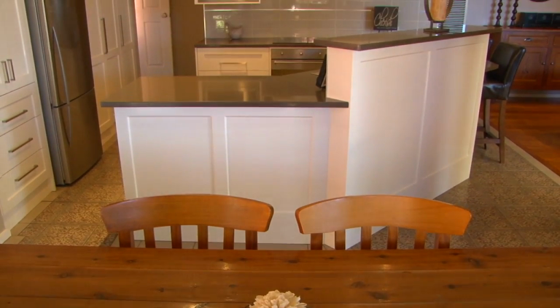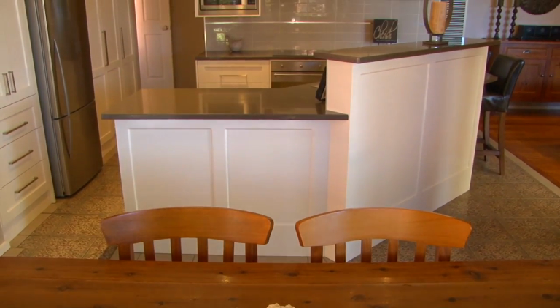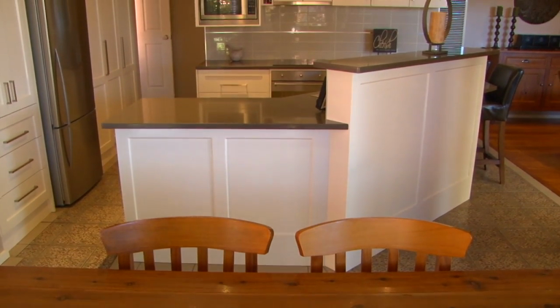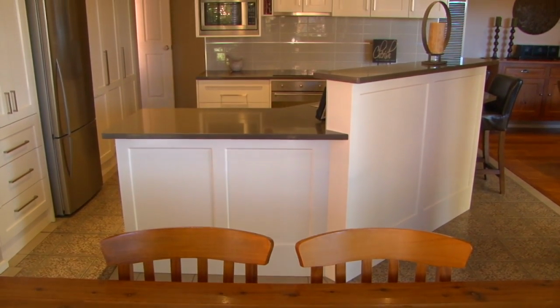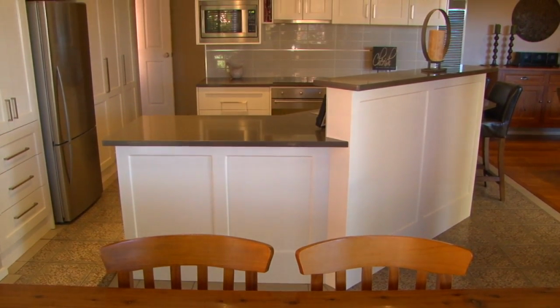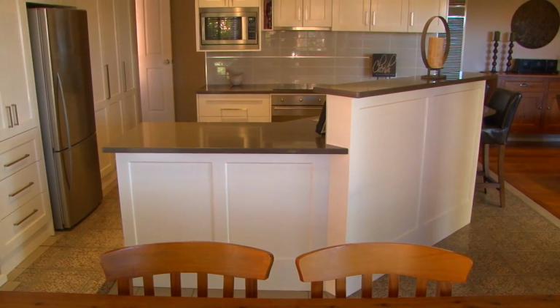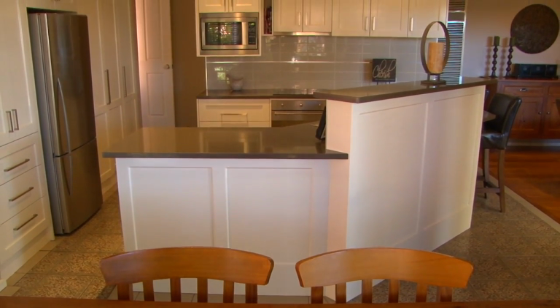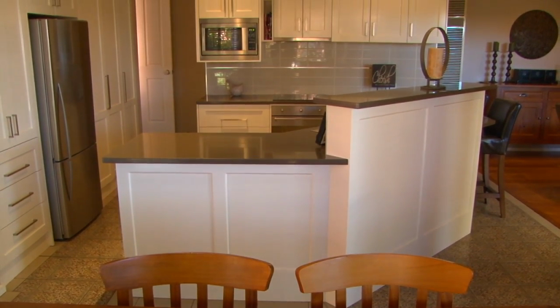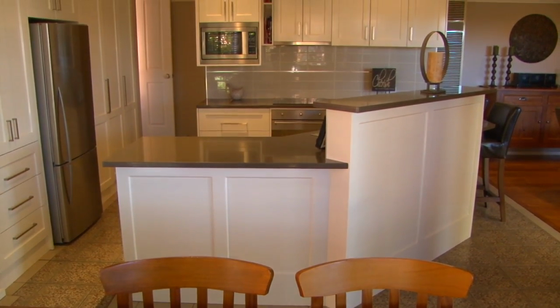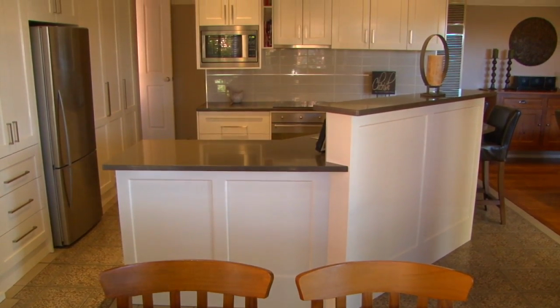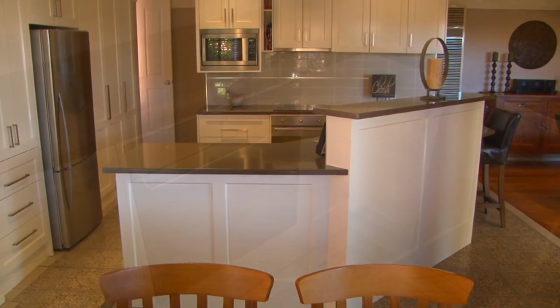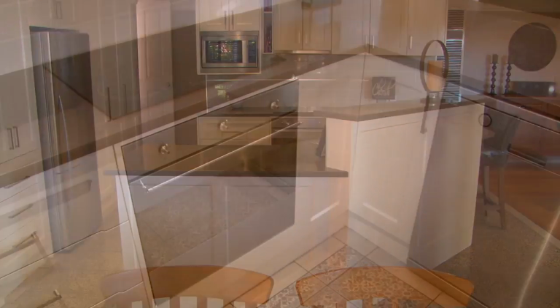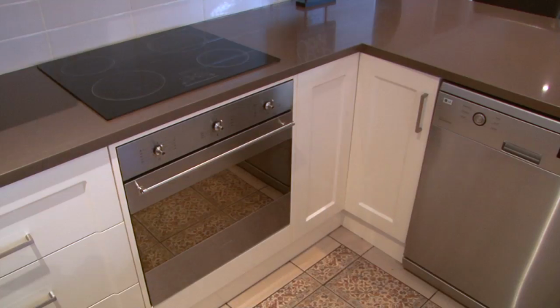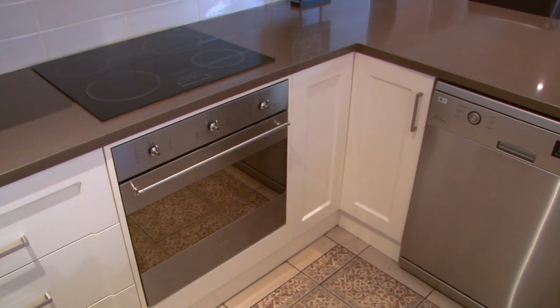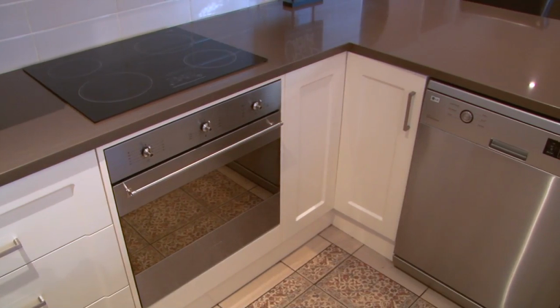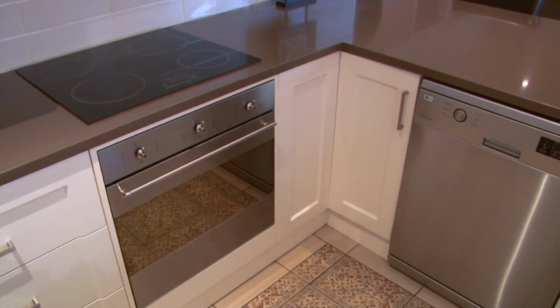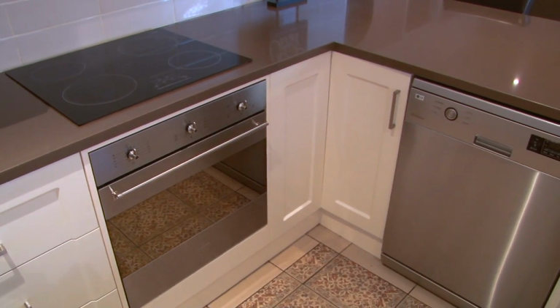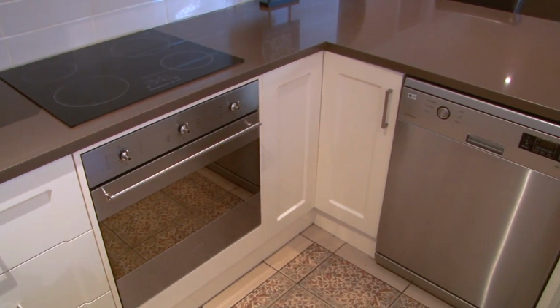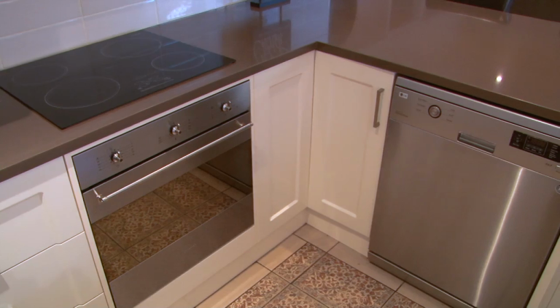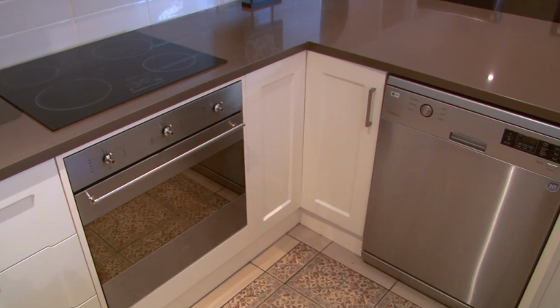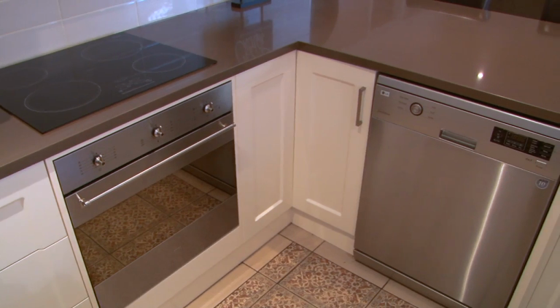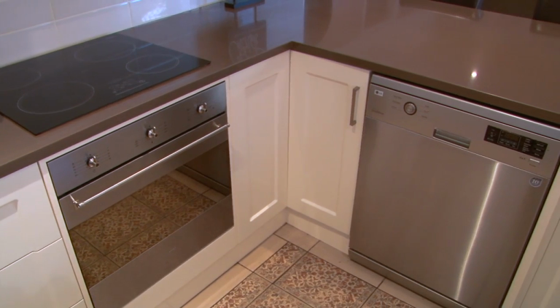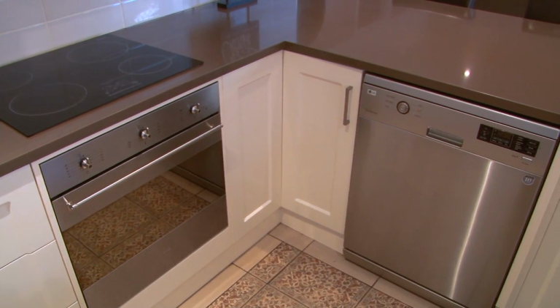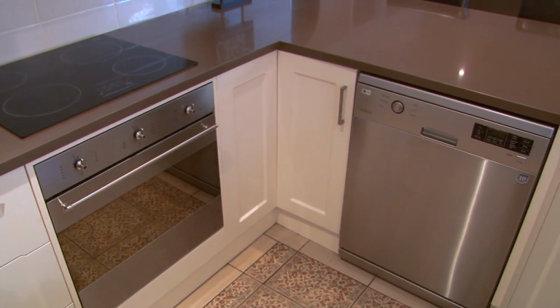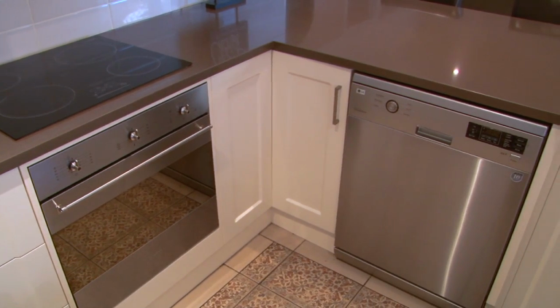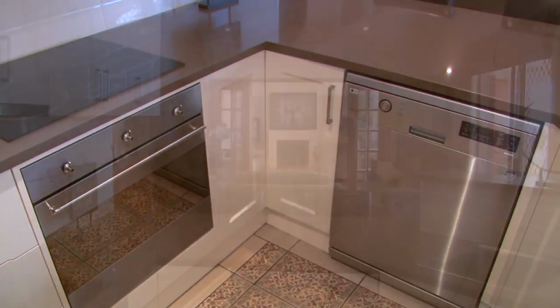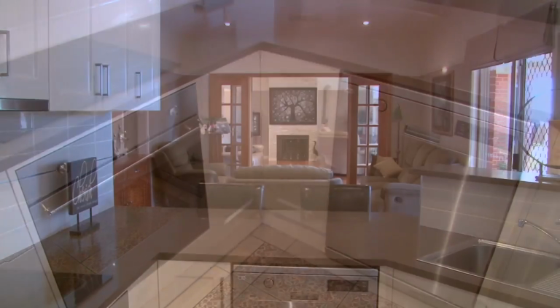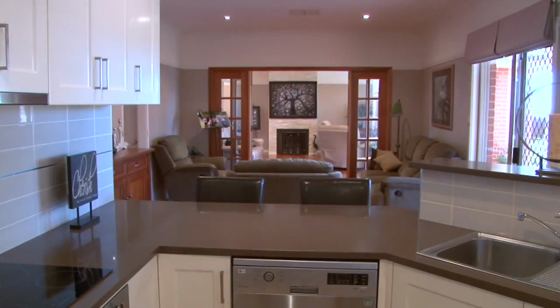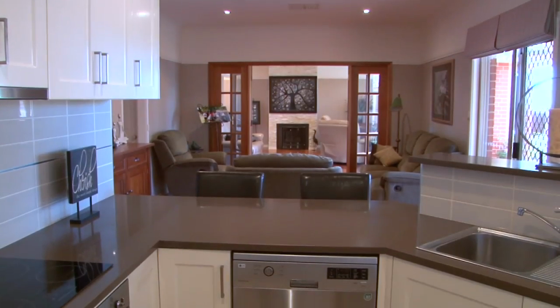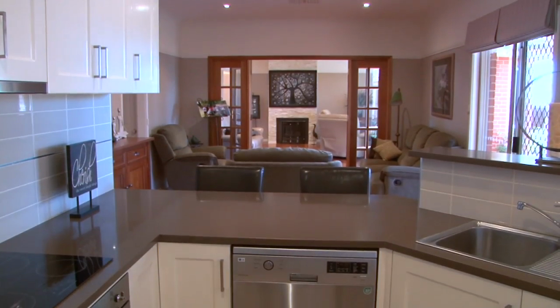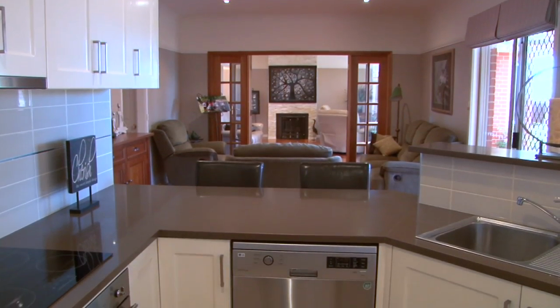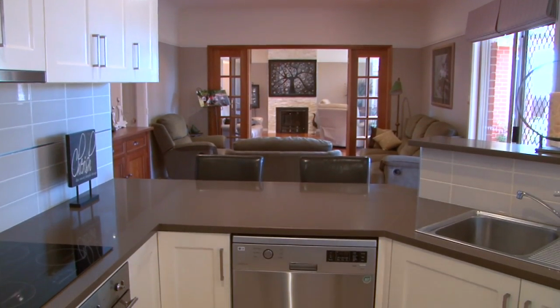Central to the living areas, the kitchen is filled with quality inclusions which include a dishwasher and a Smeg underbench oven.